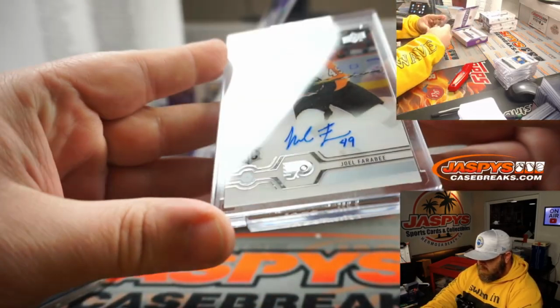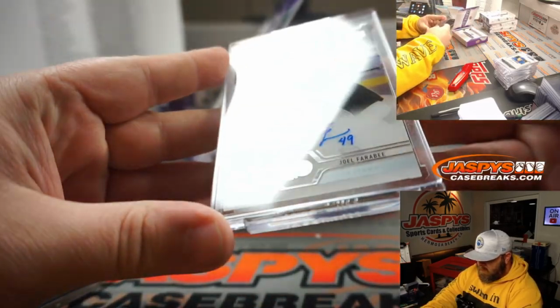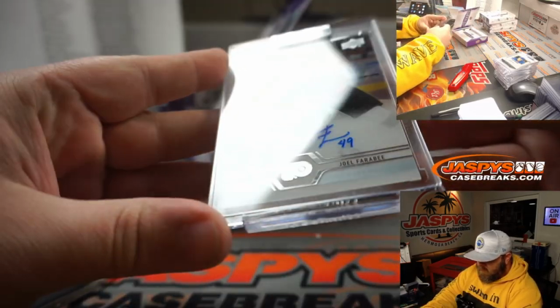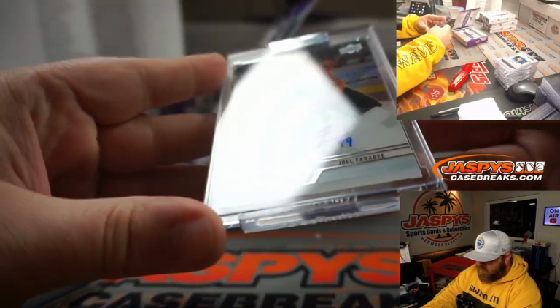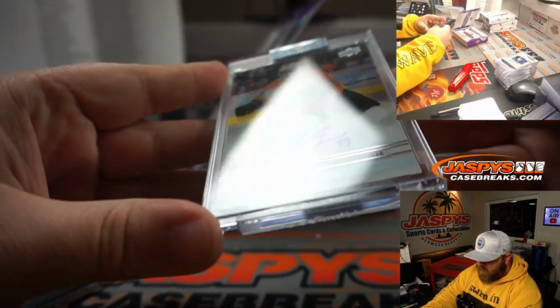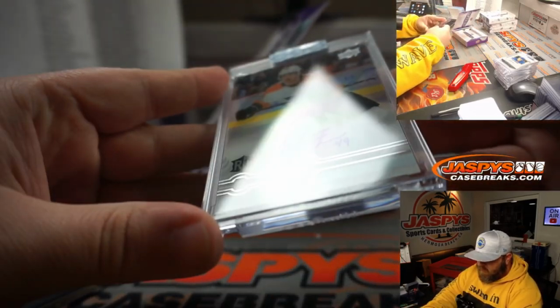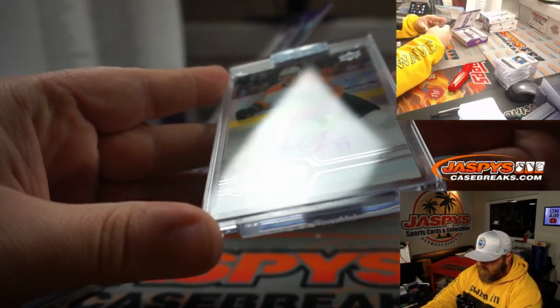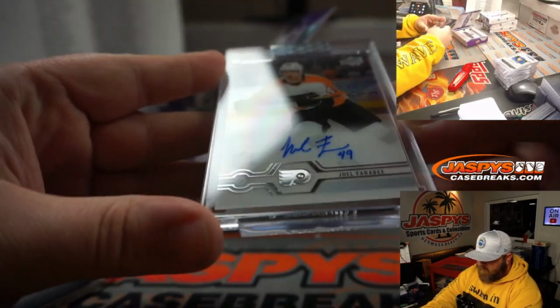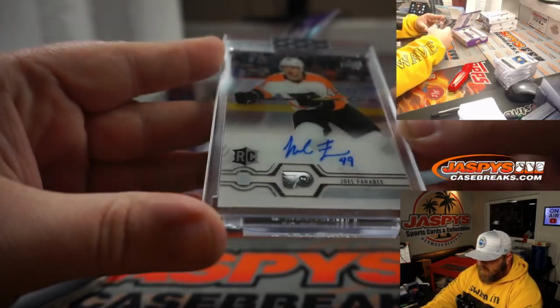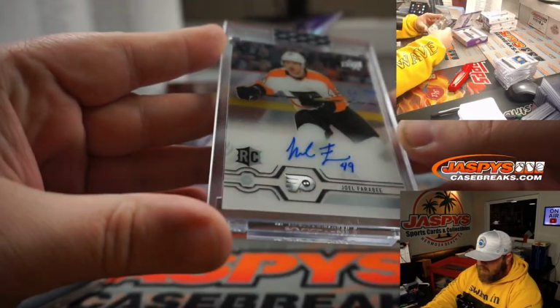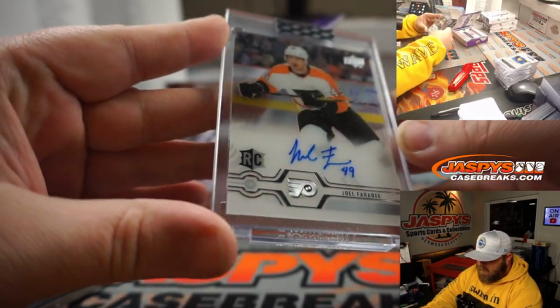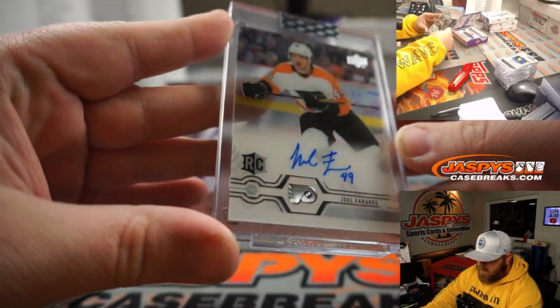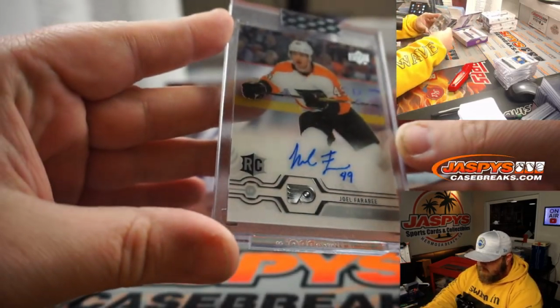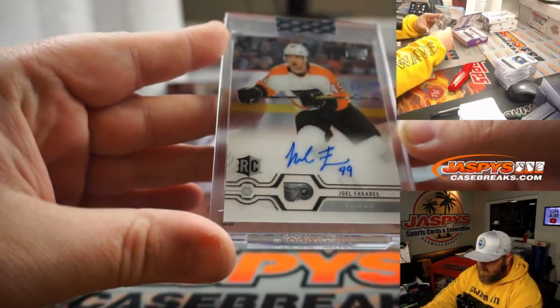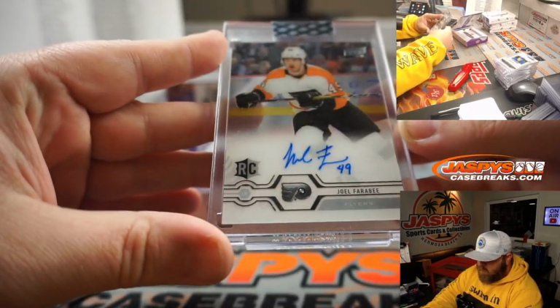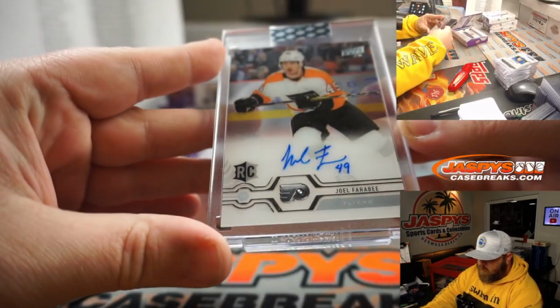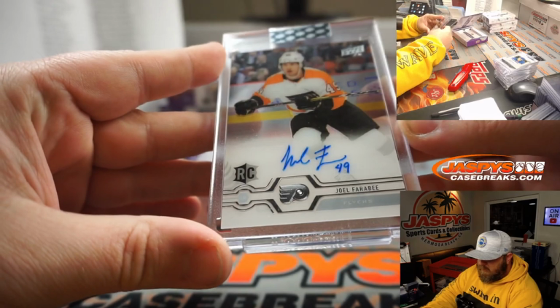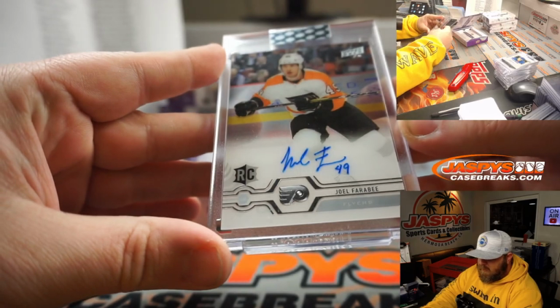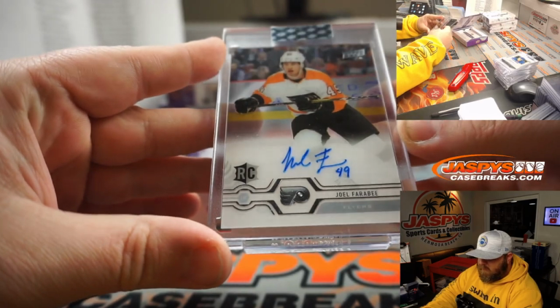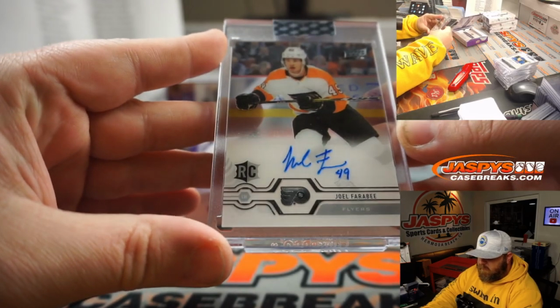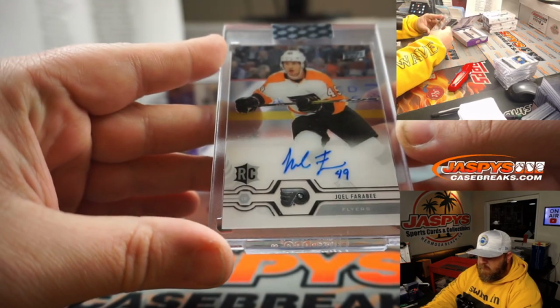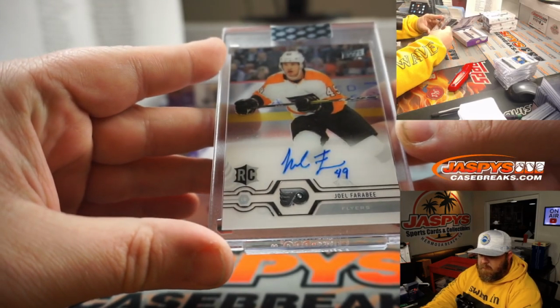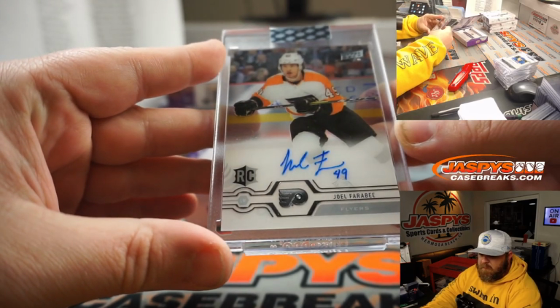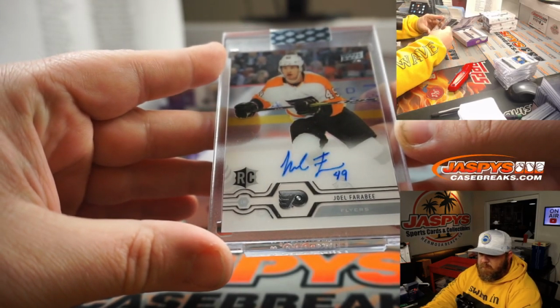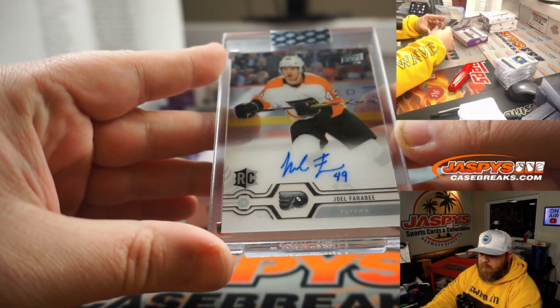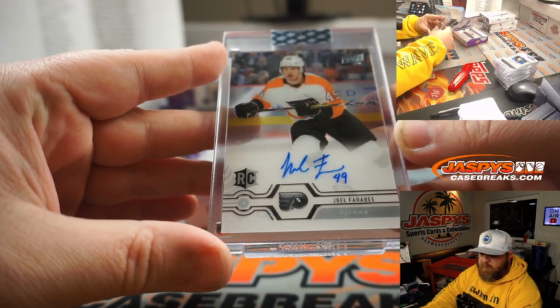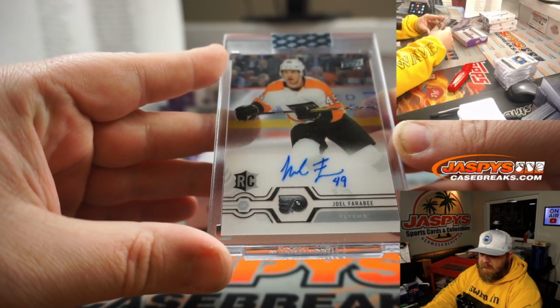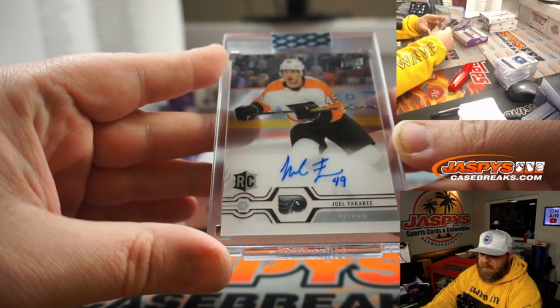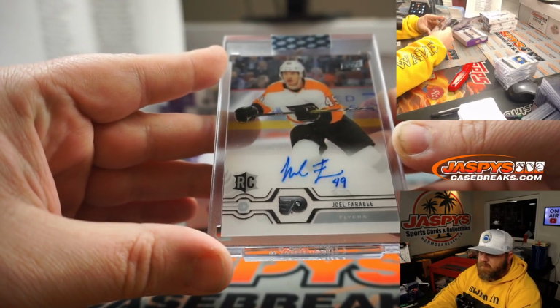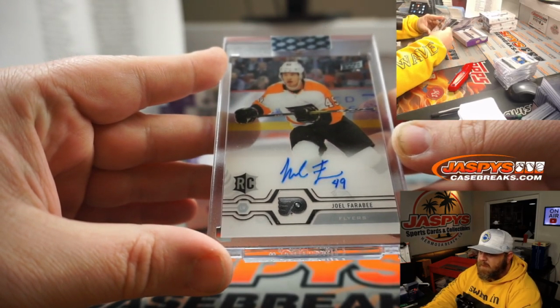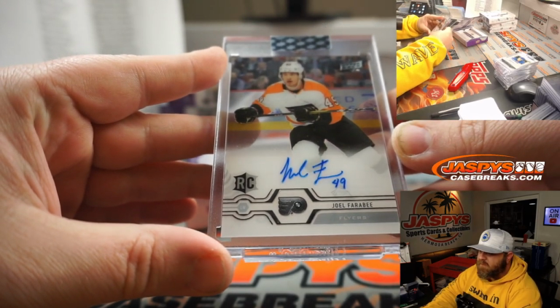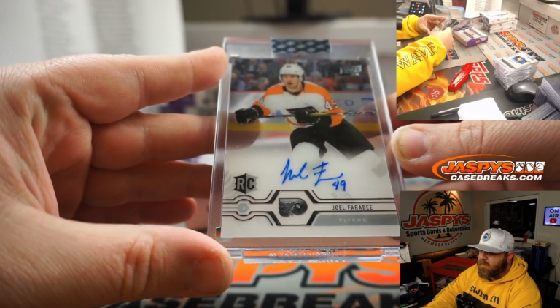Joel Farabee rookie auto for the Flyers — Ben Smith.